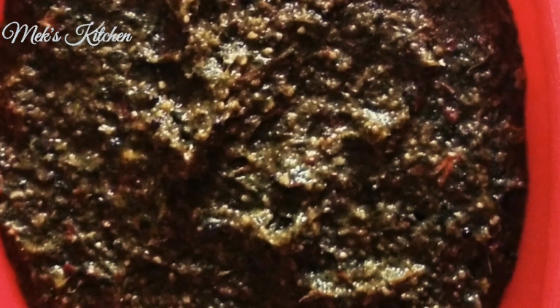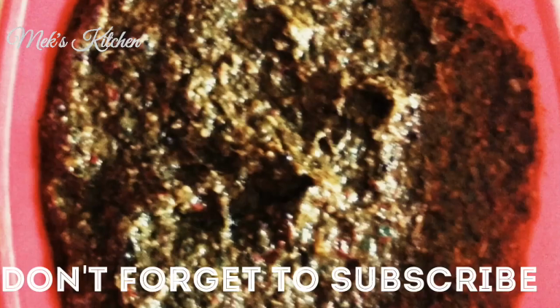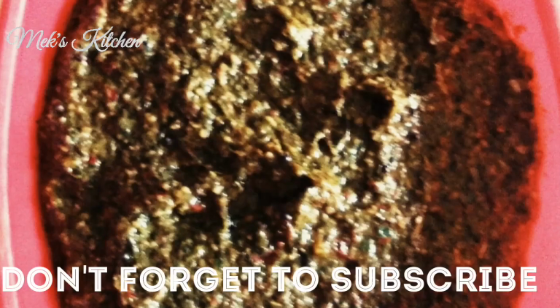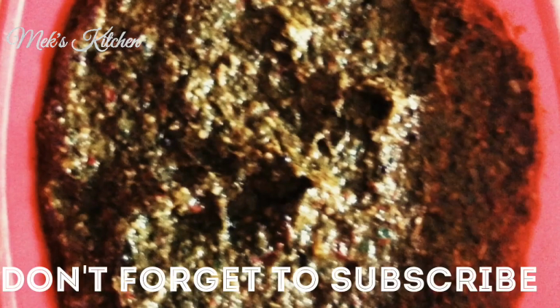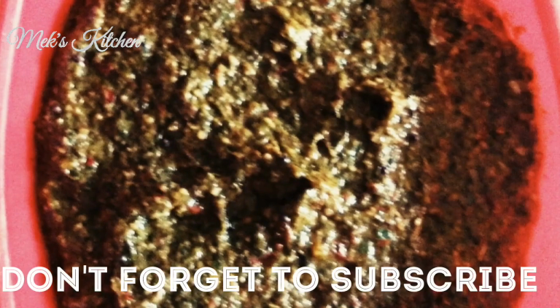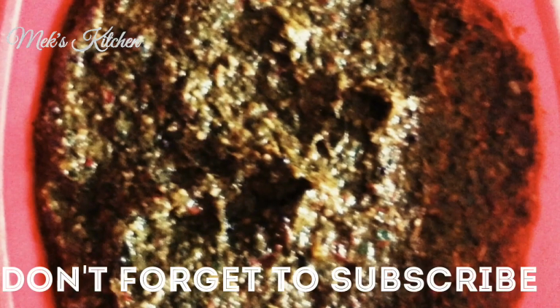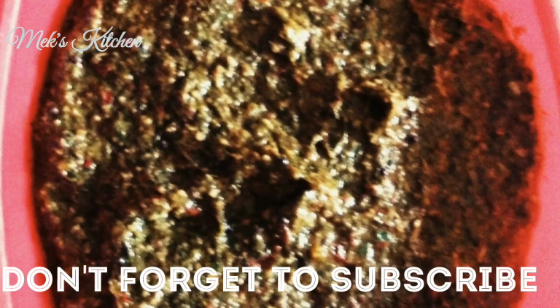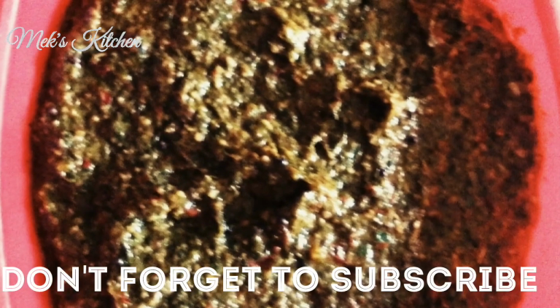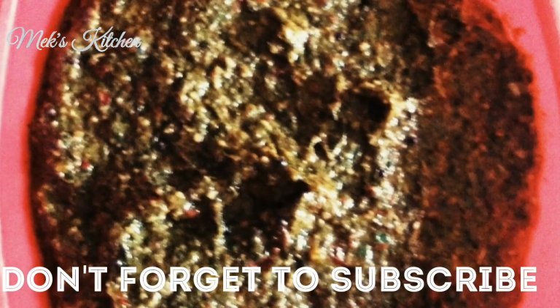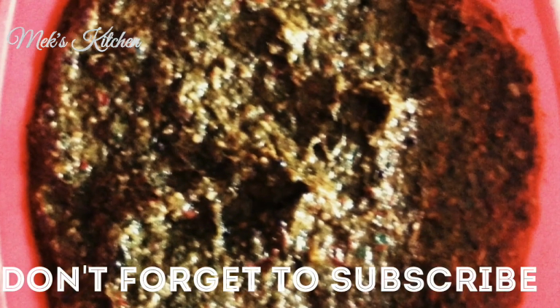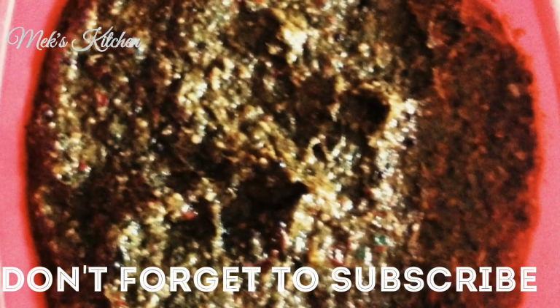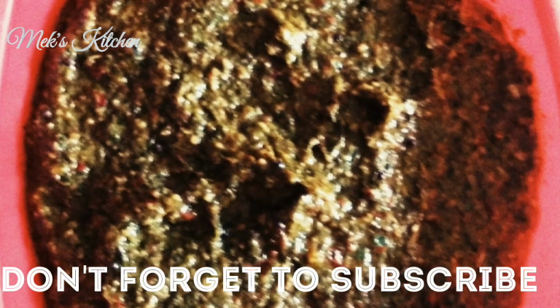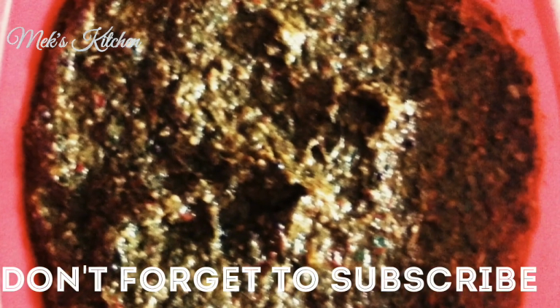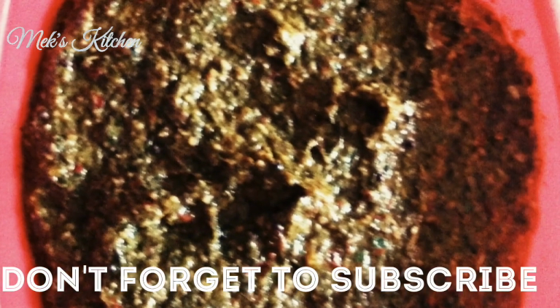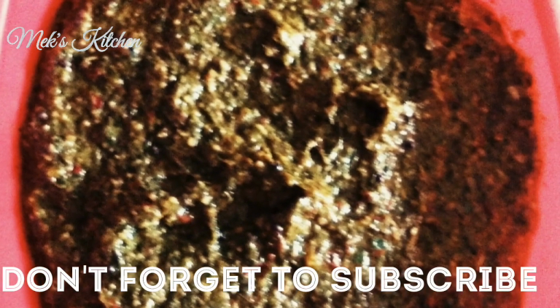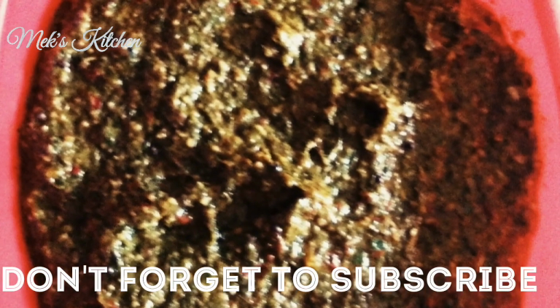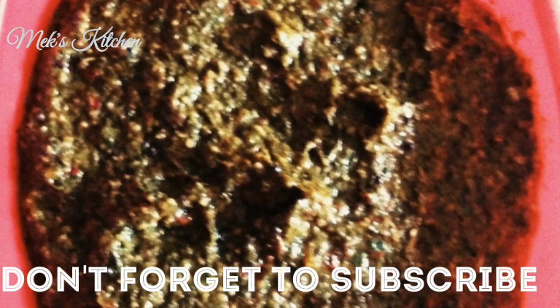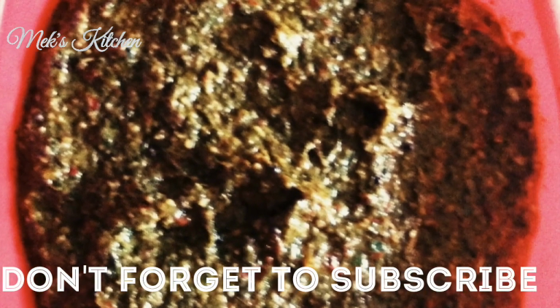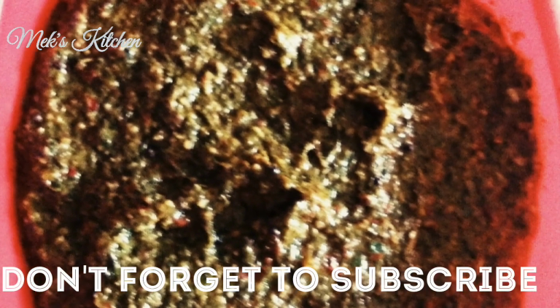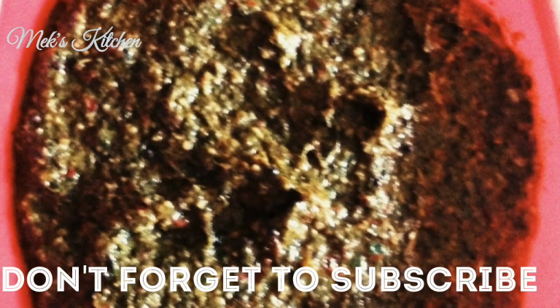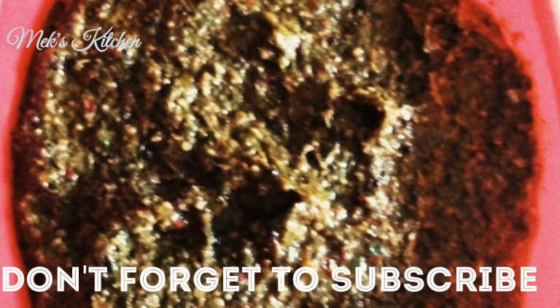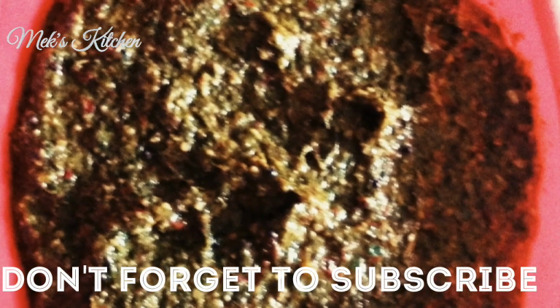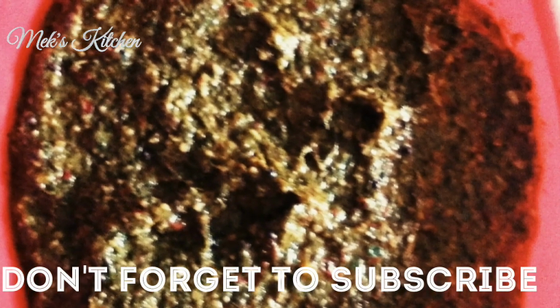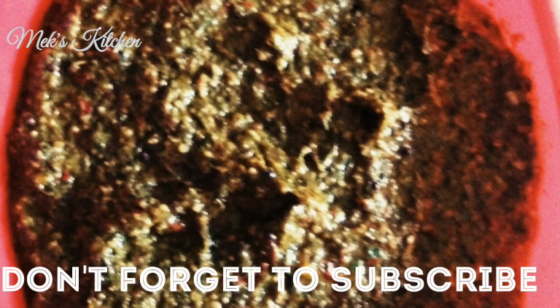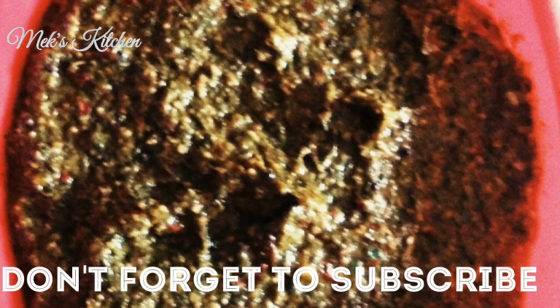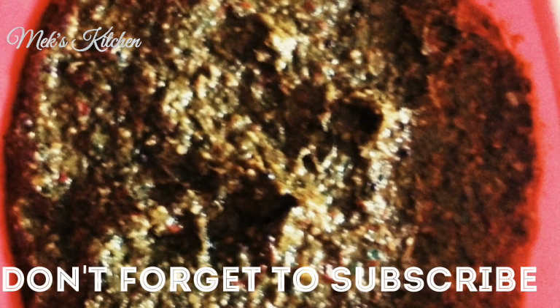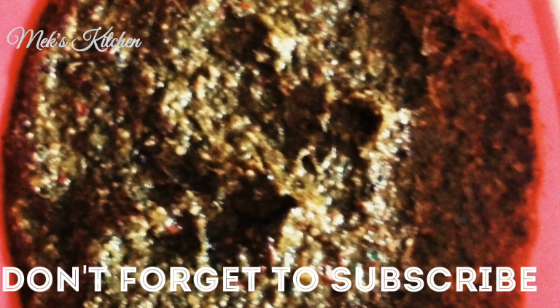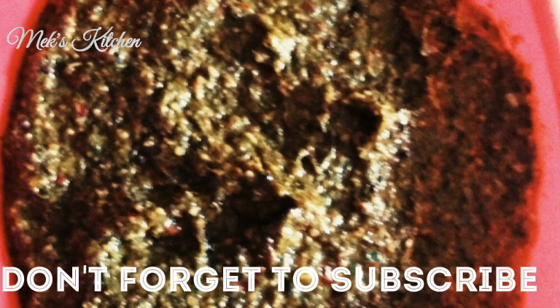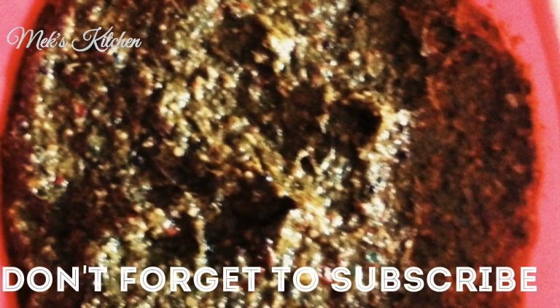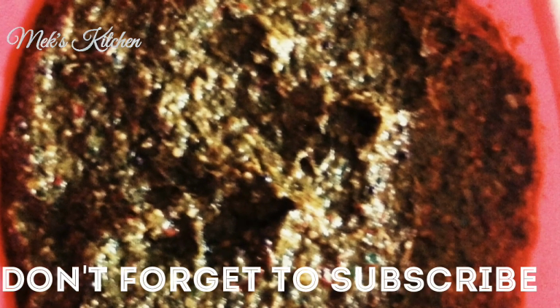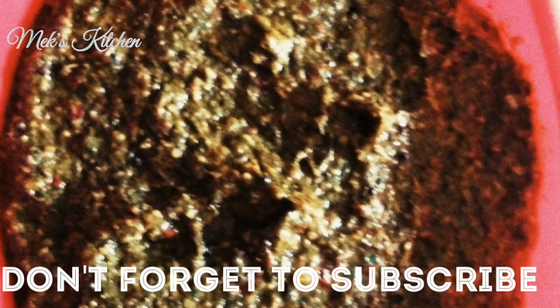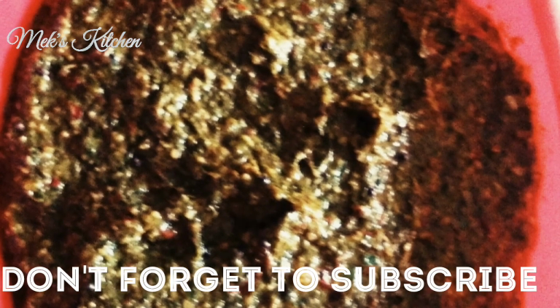If you want to subscribe to the channel, please click on the bell icon.